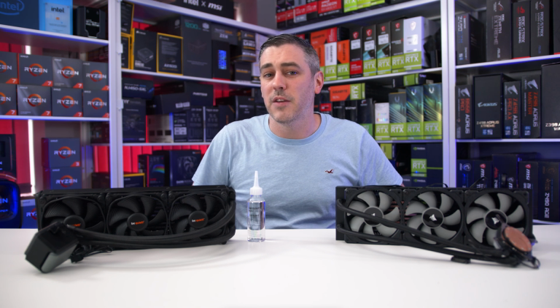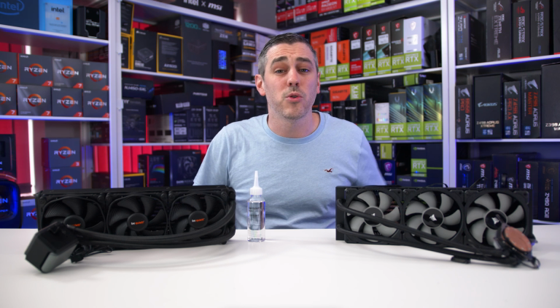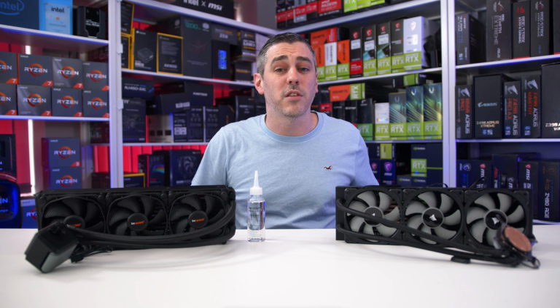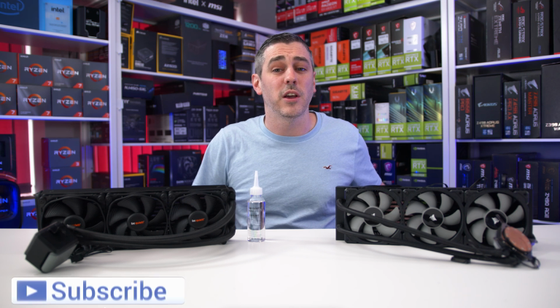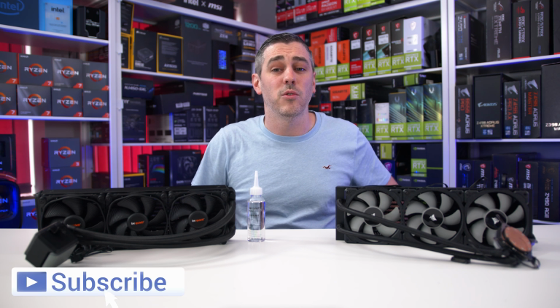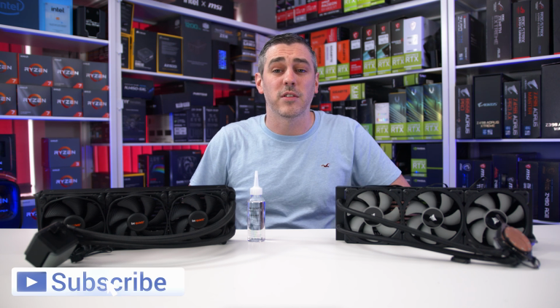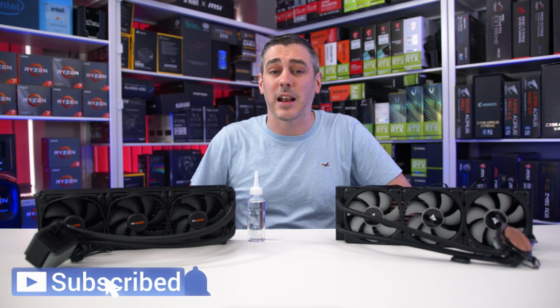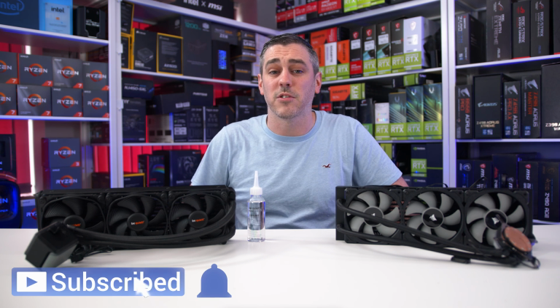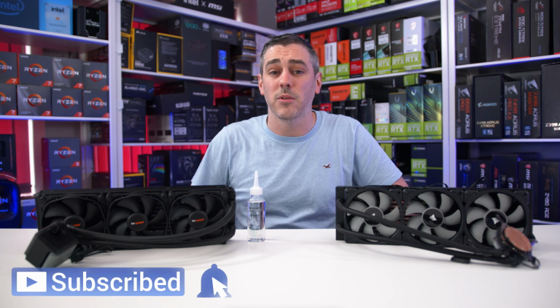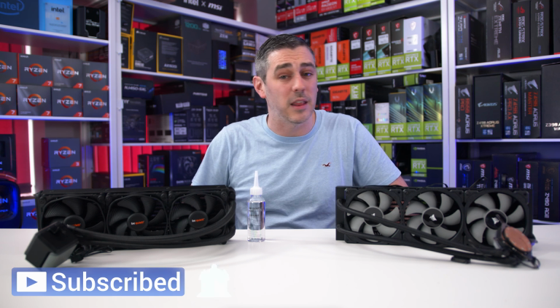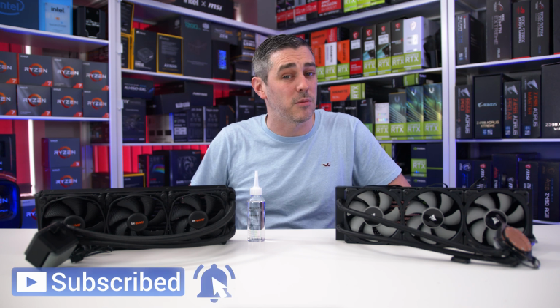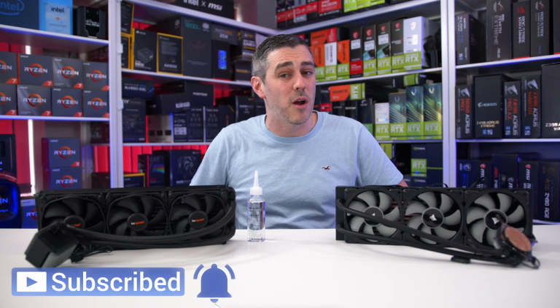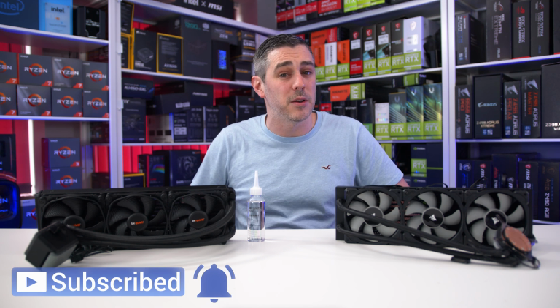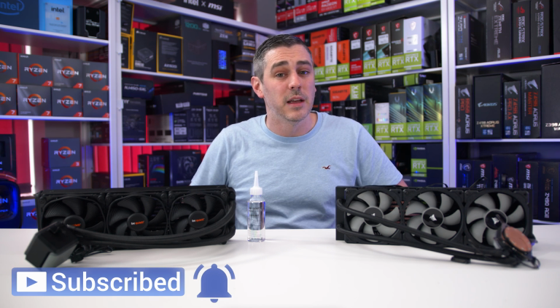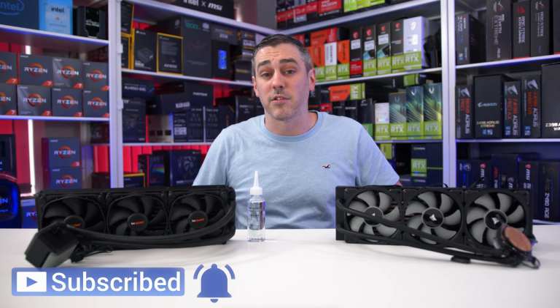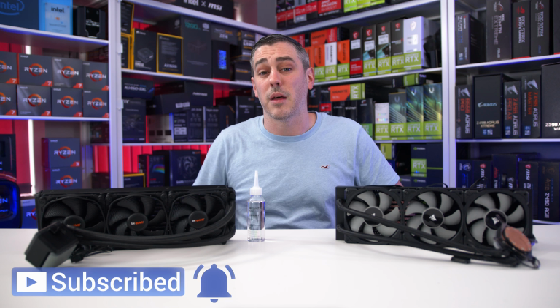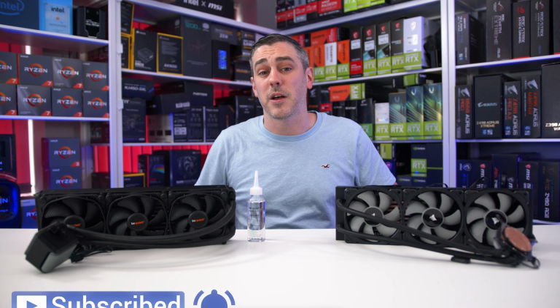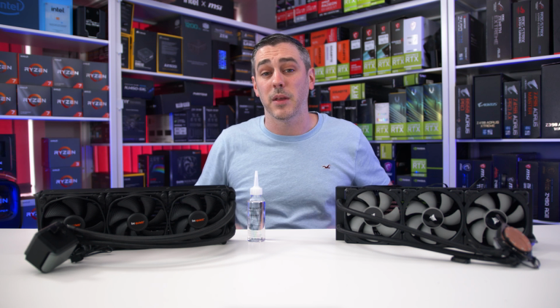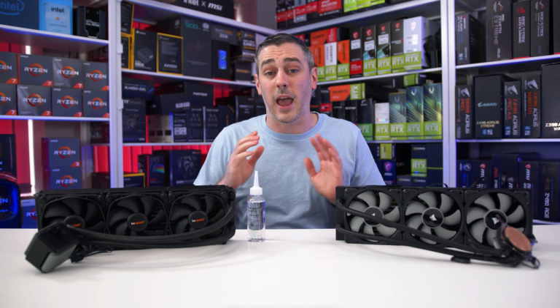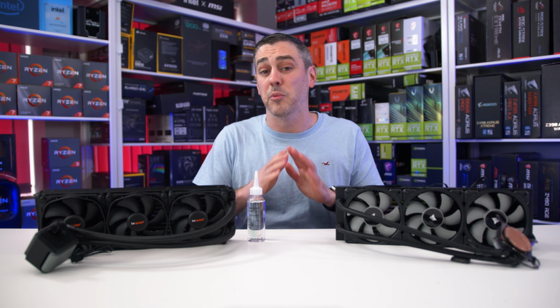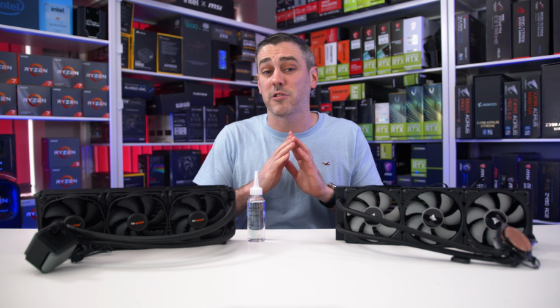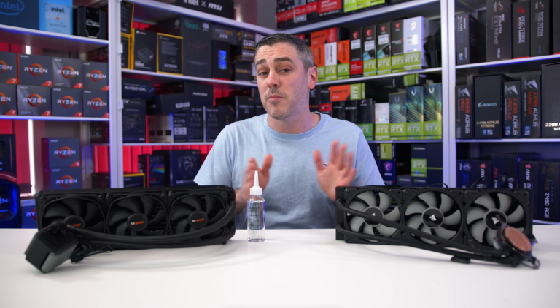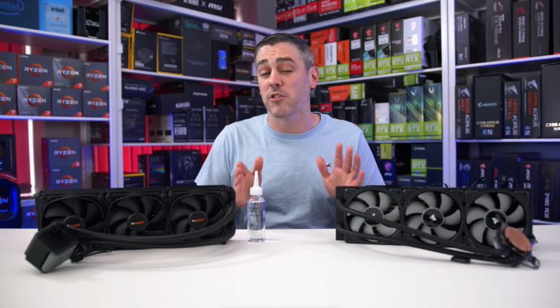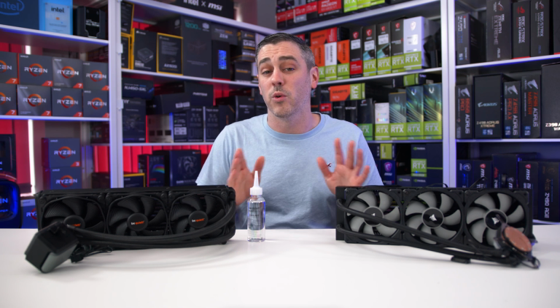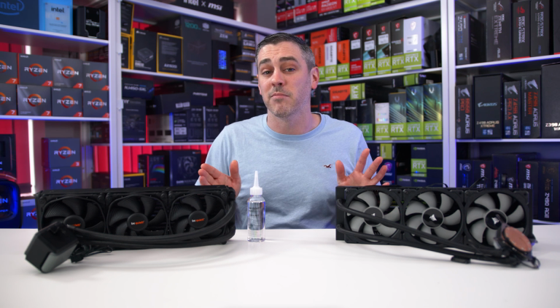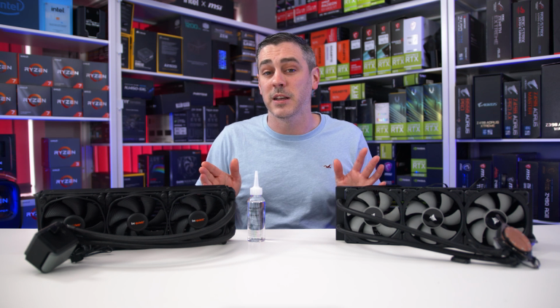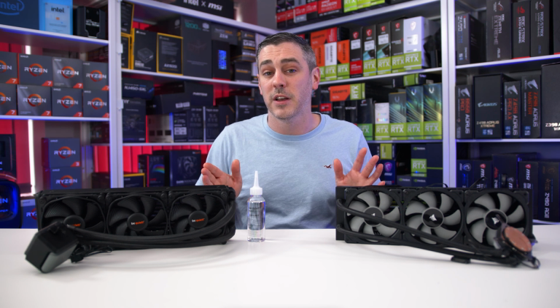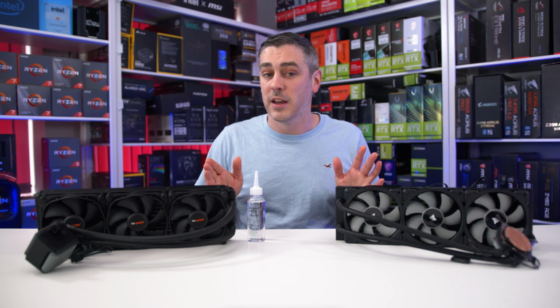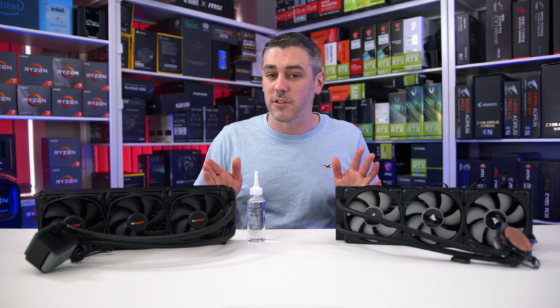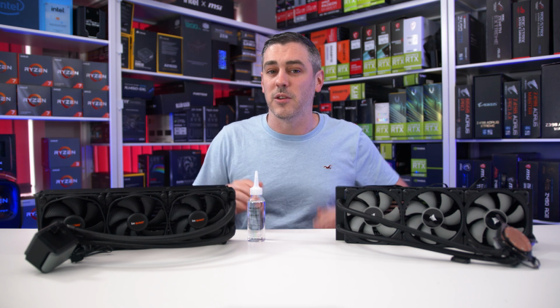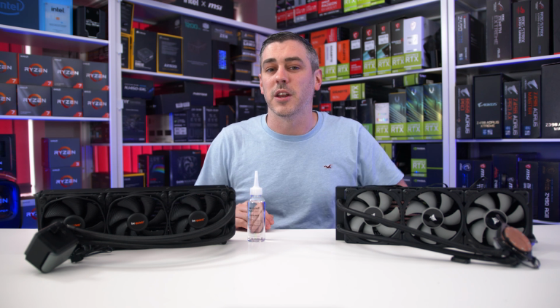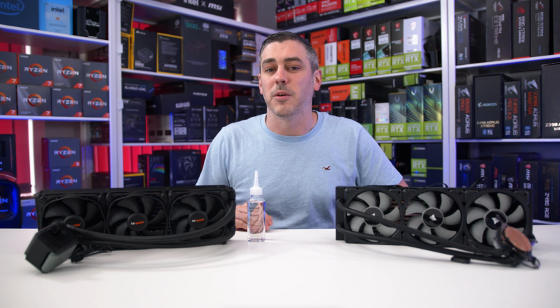If you enjoyed this video, you know exactly what to do — hit that subscribe button and give us a thumbs up. It helps so much that you wouldn't even believe. I'll see you in the next one.